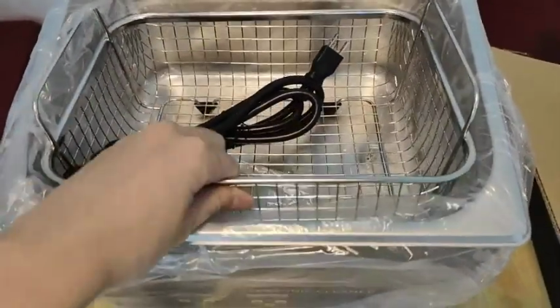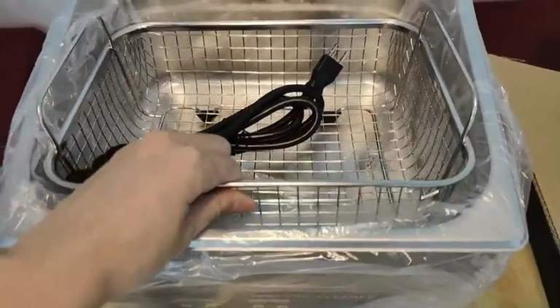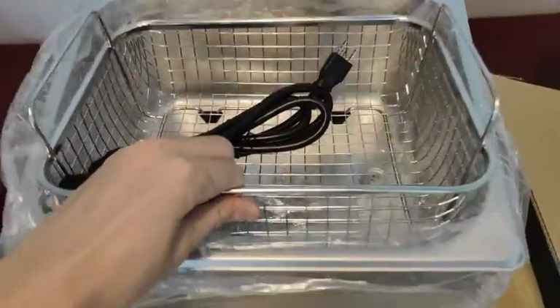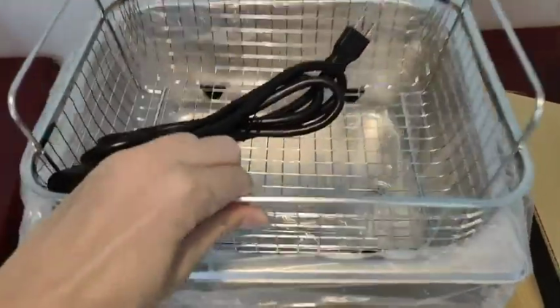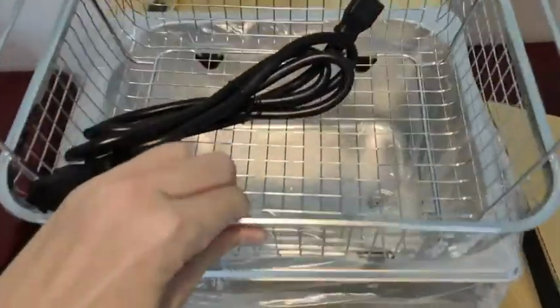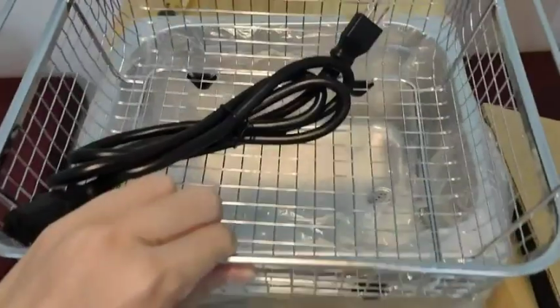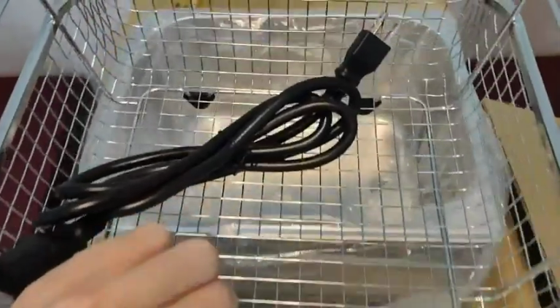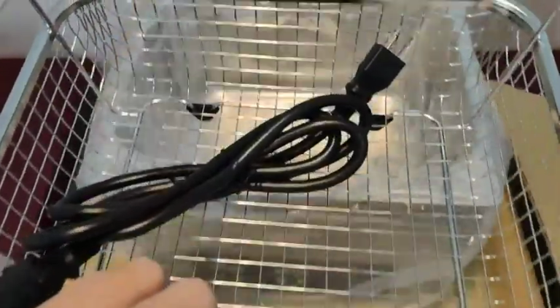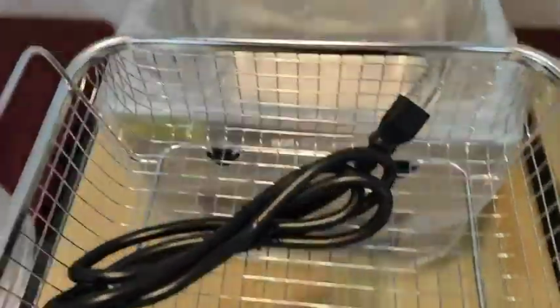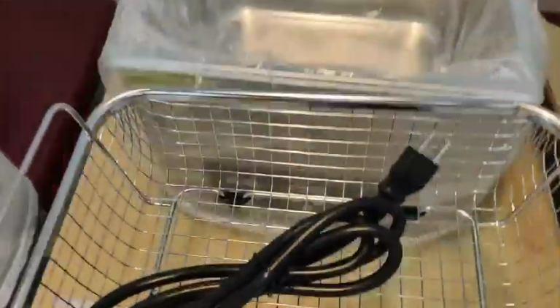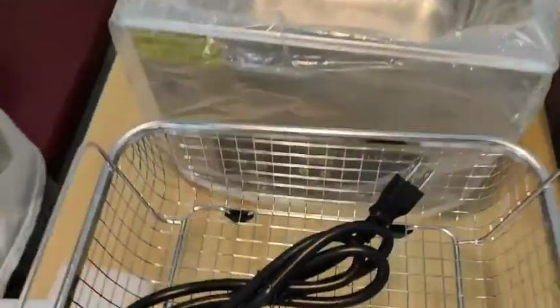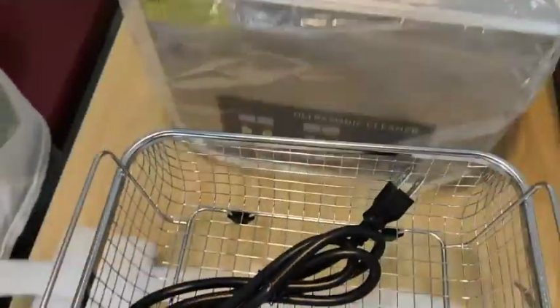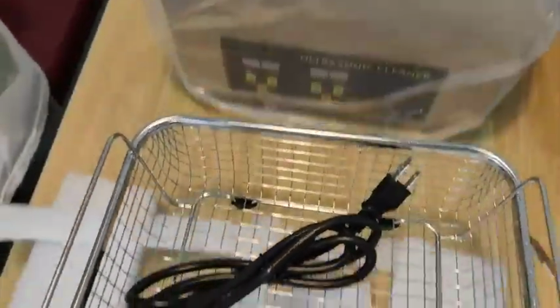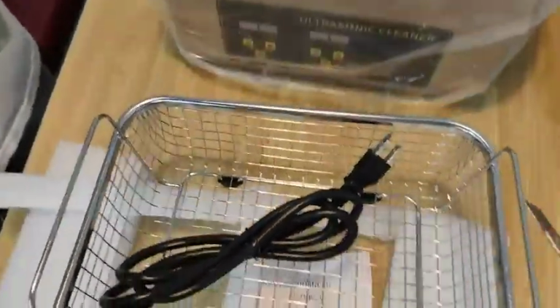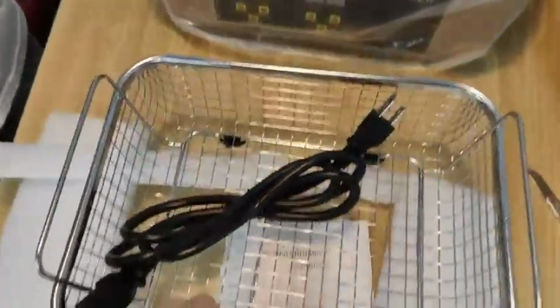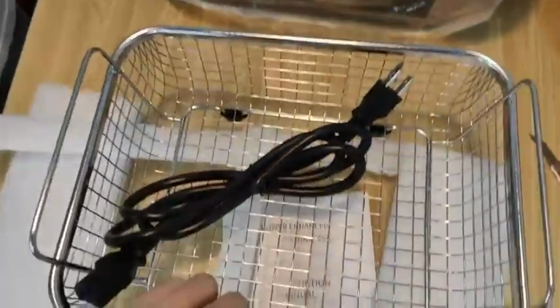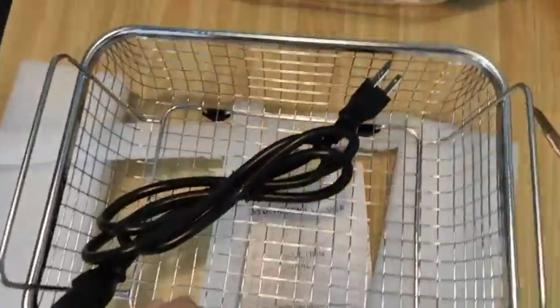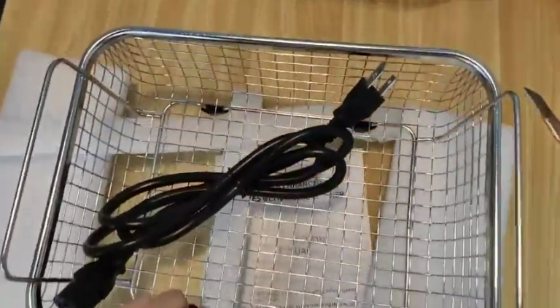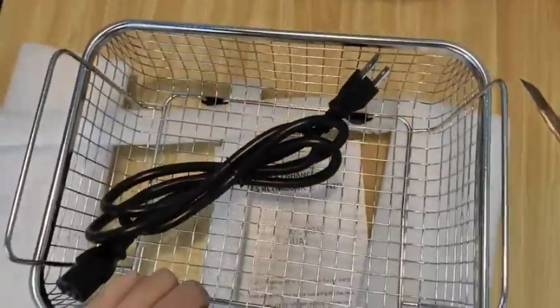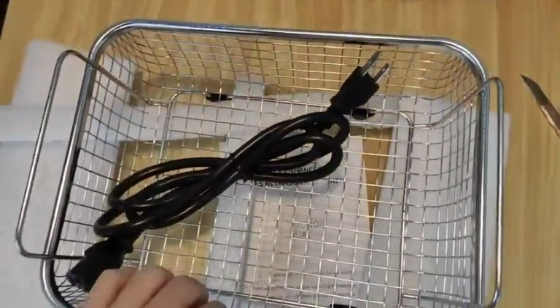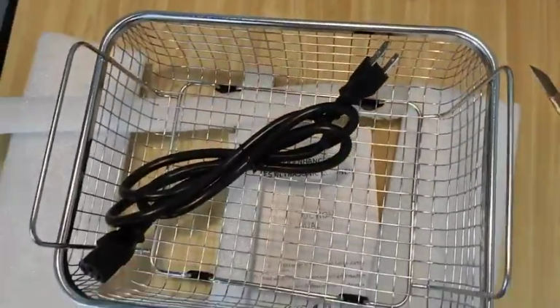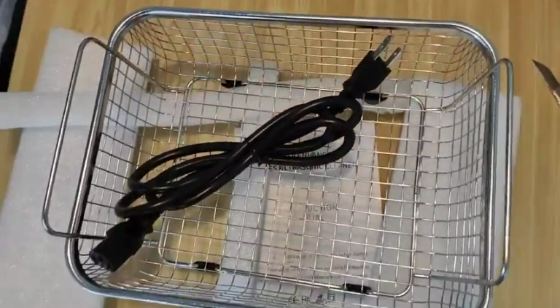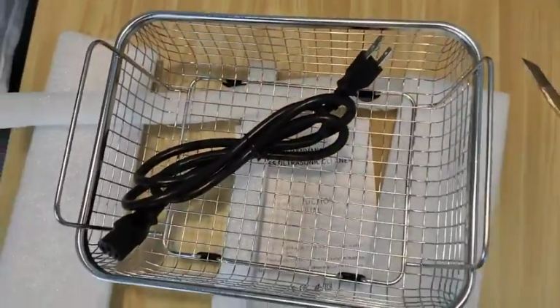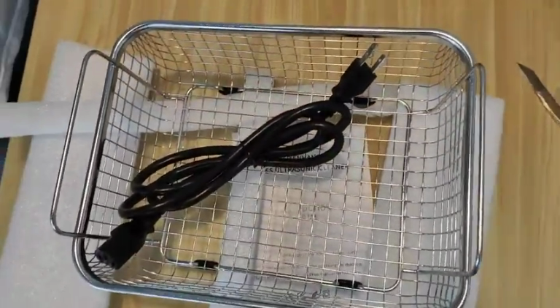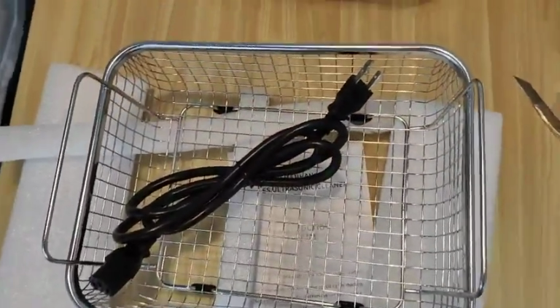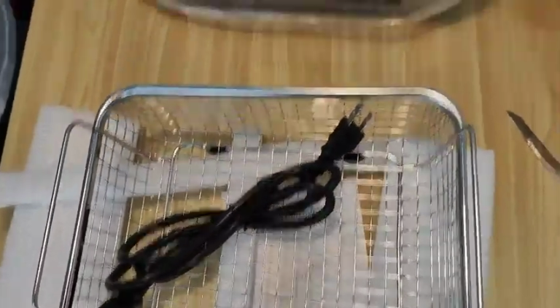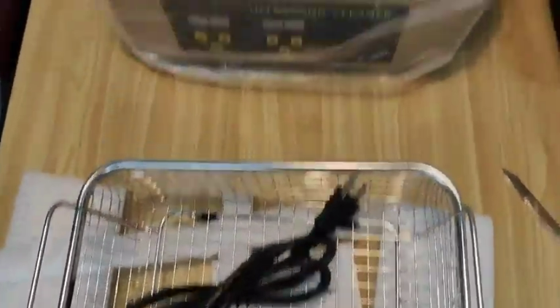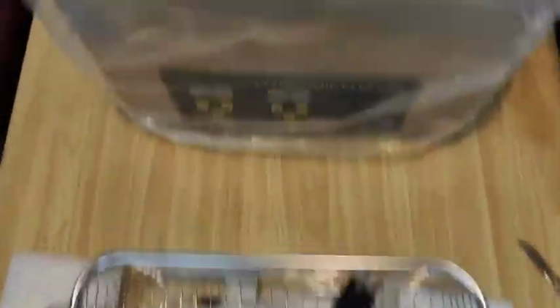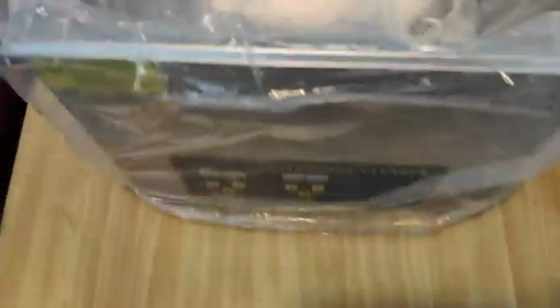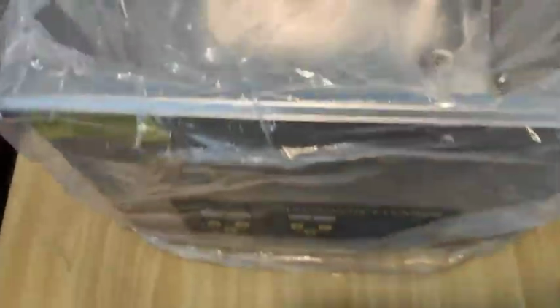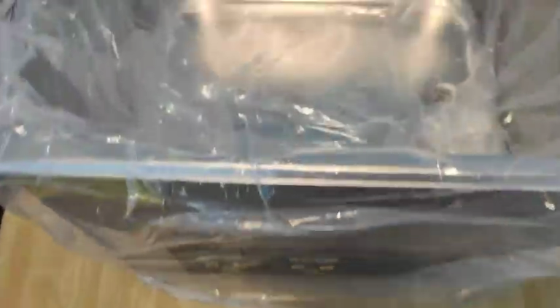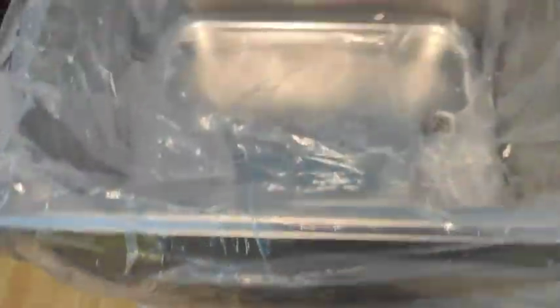Take a look at this cleaning basket. It doesn't have a very light plastic feel, but is made of high-quality stainless steel material.